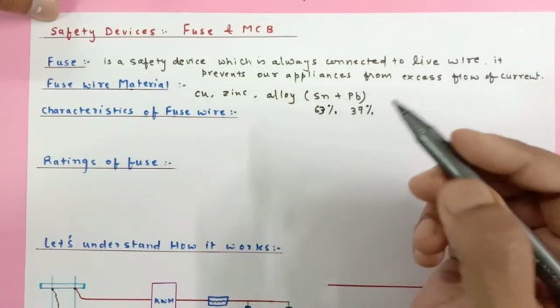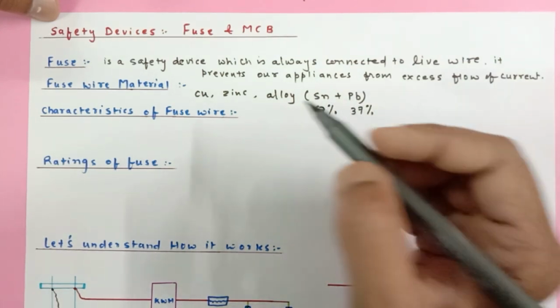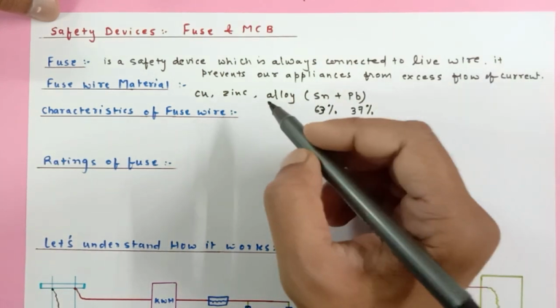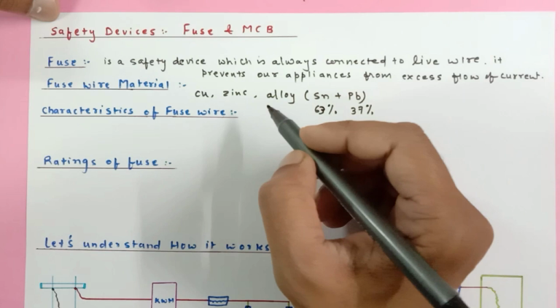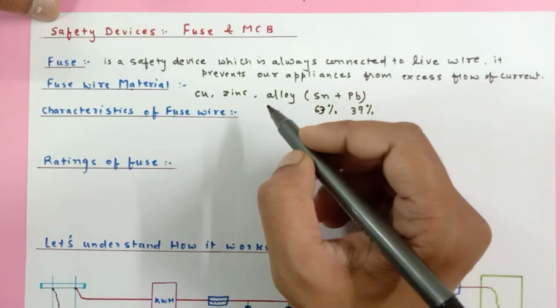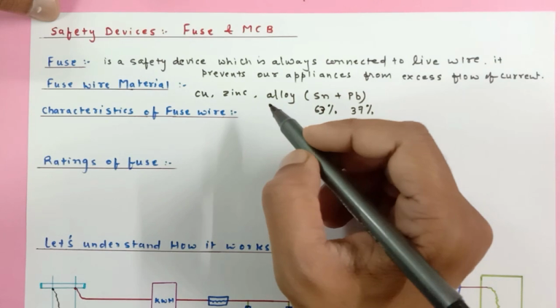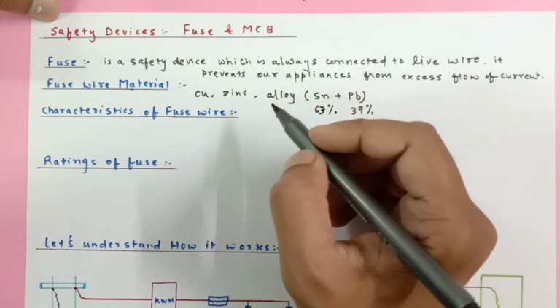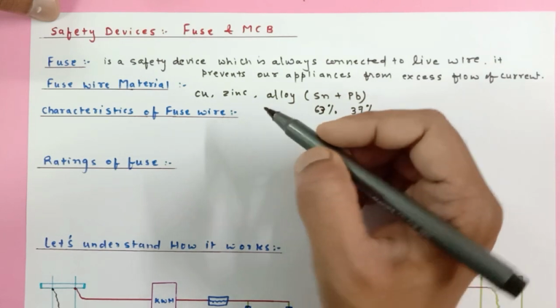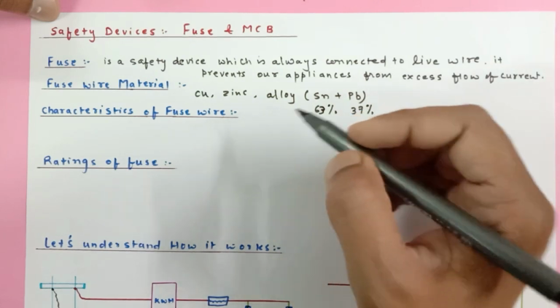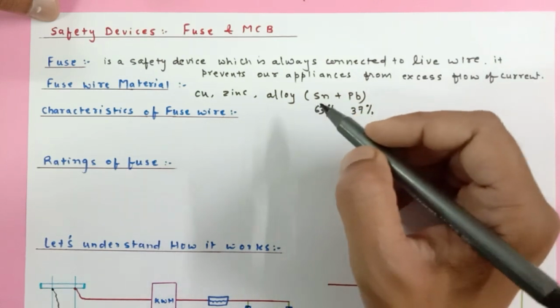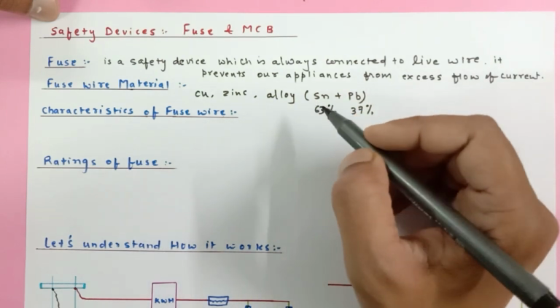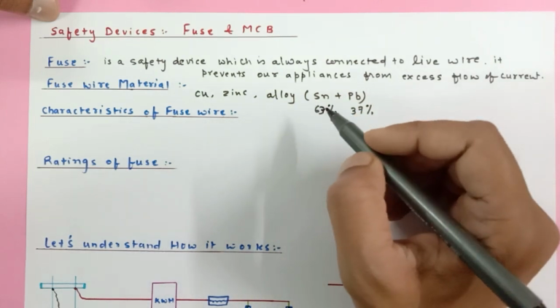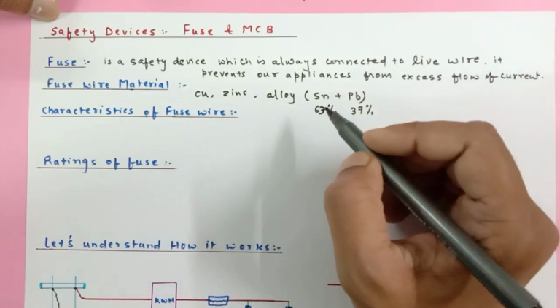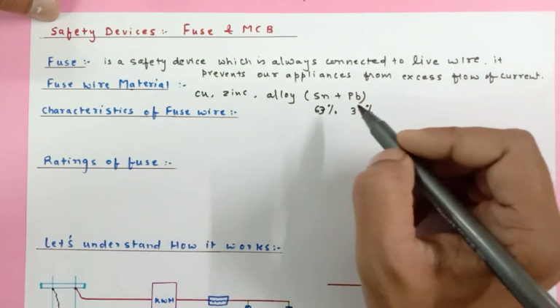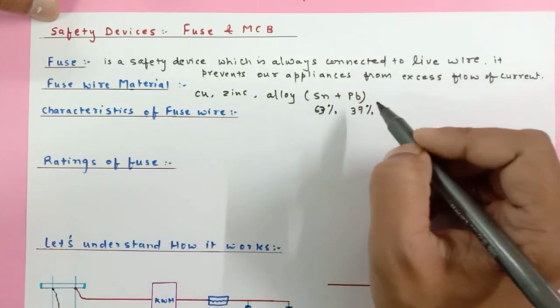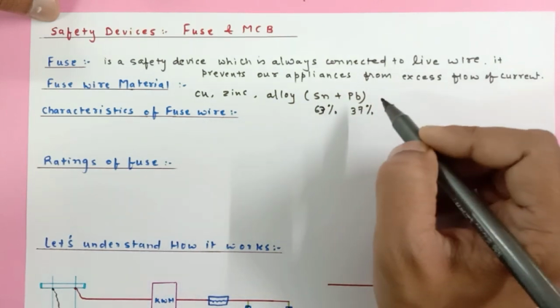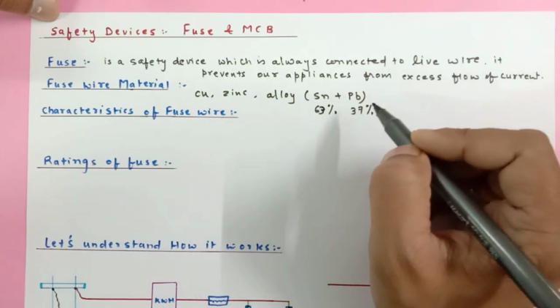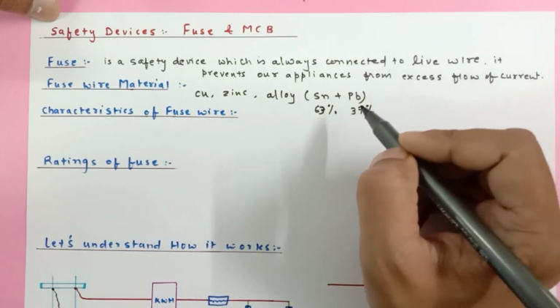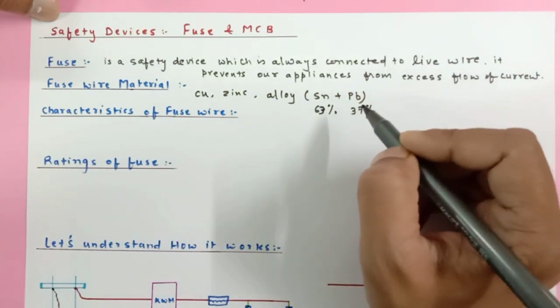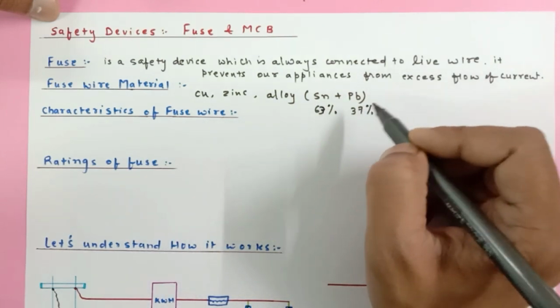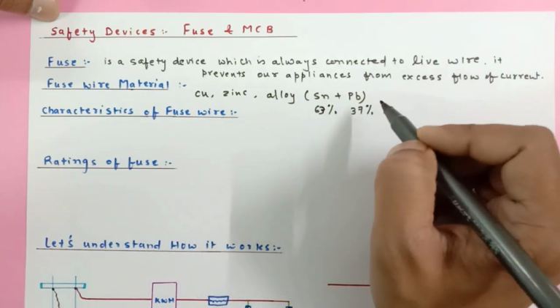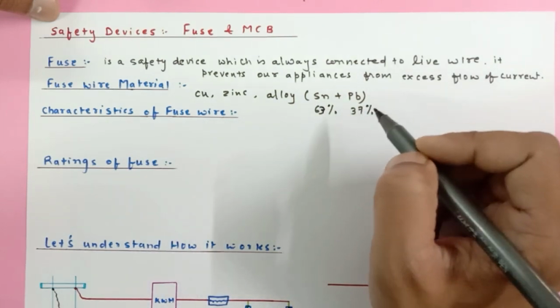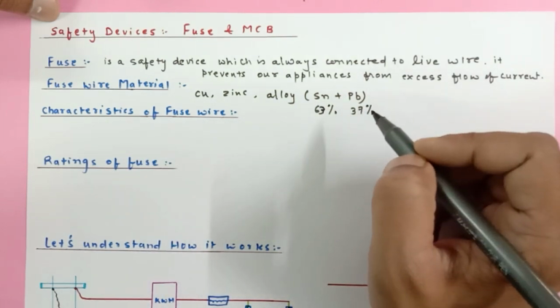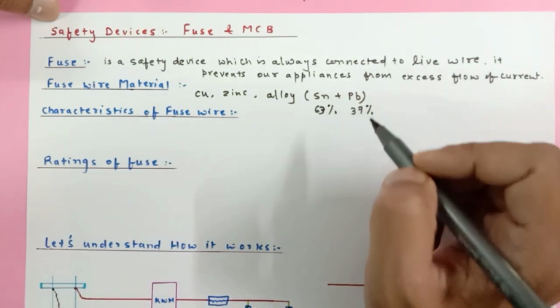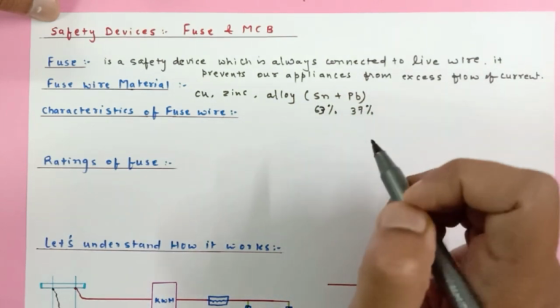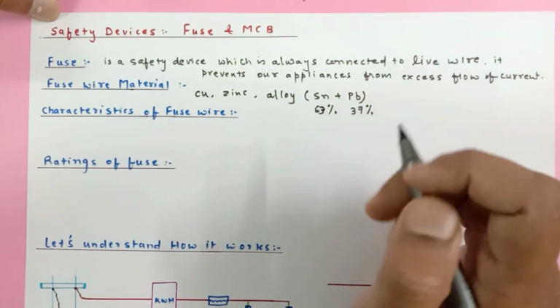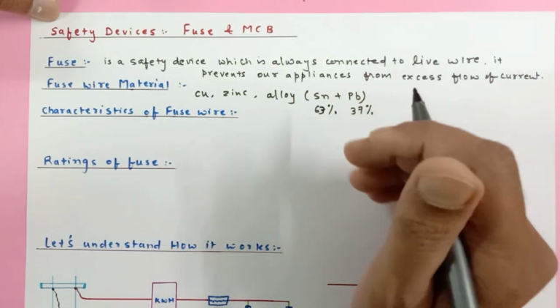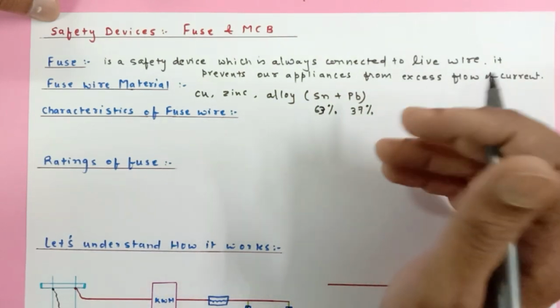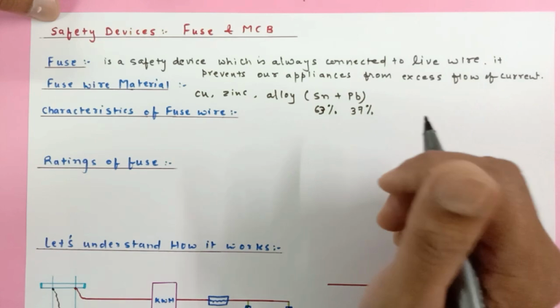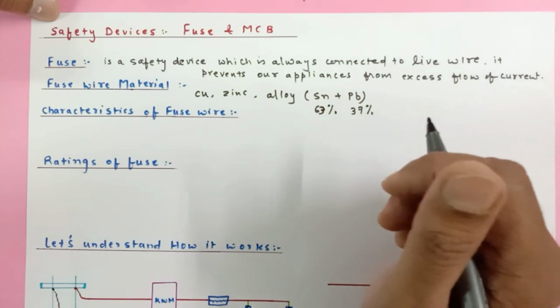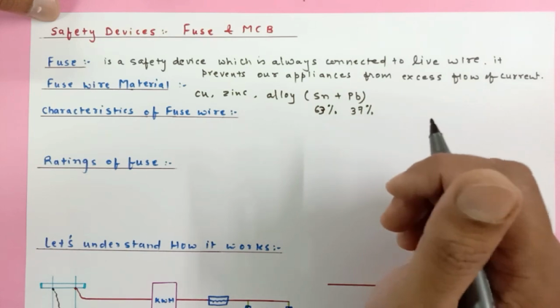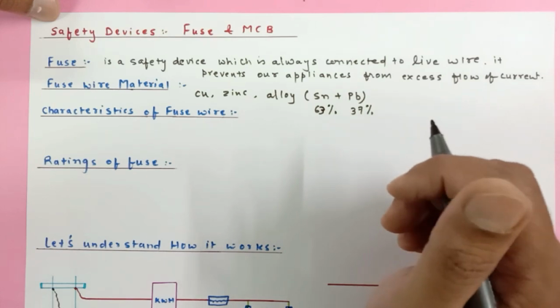The fuse melting point turns out to be about 240 to 250 degrees Celsius, so it melts at that temperature.